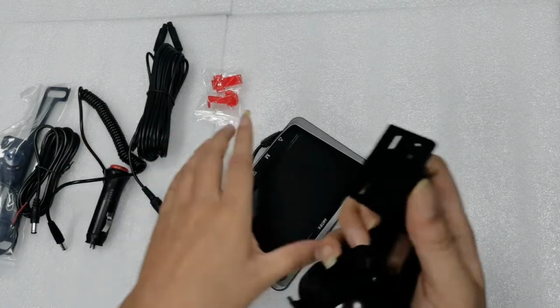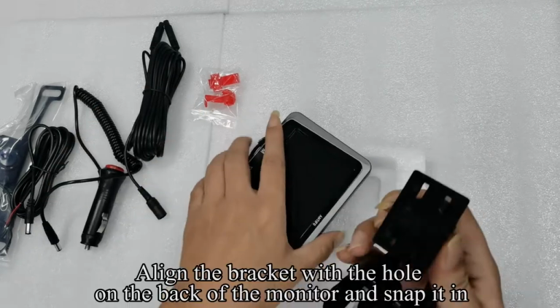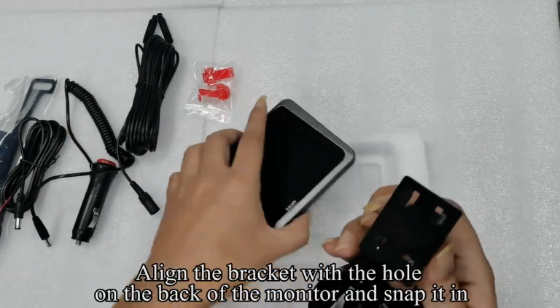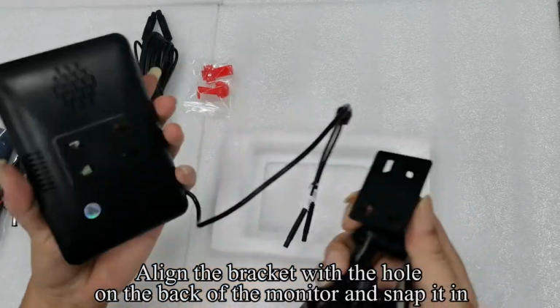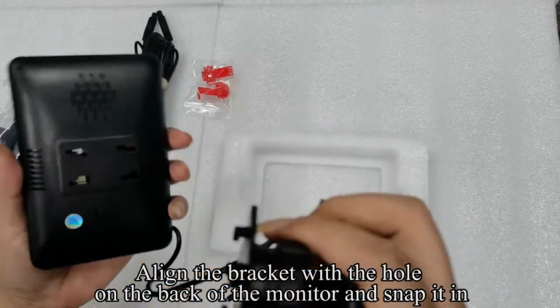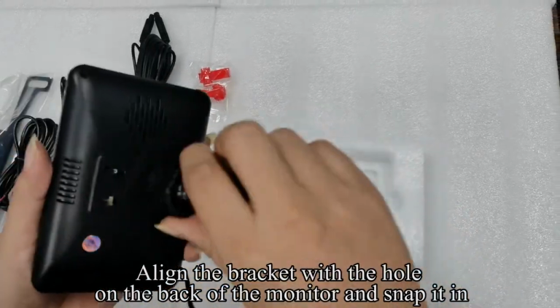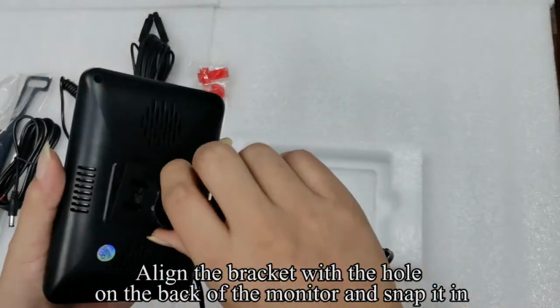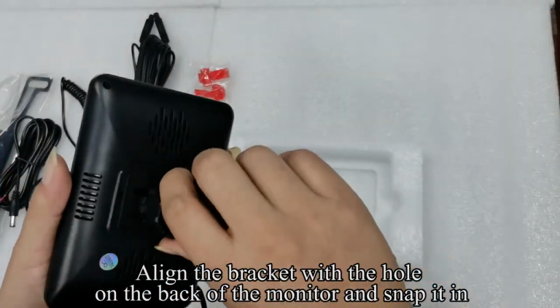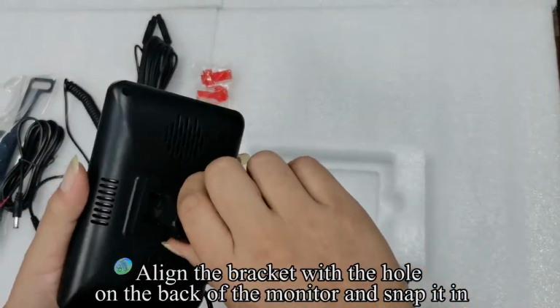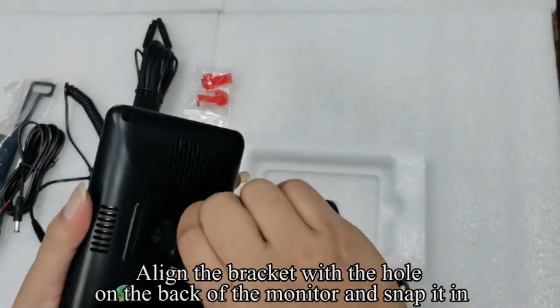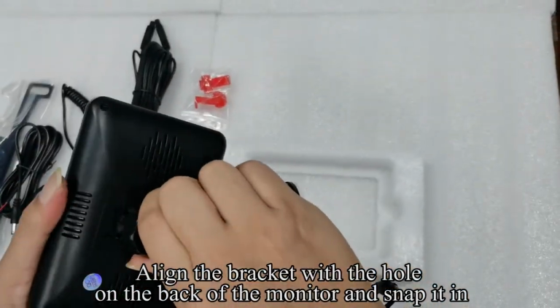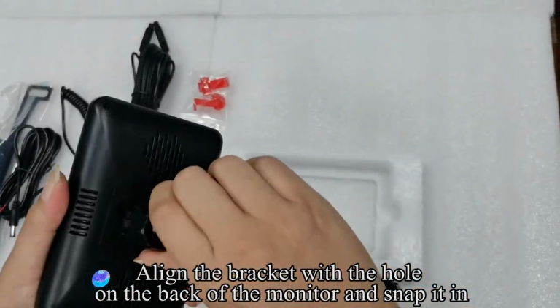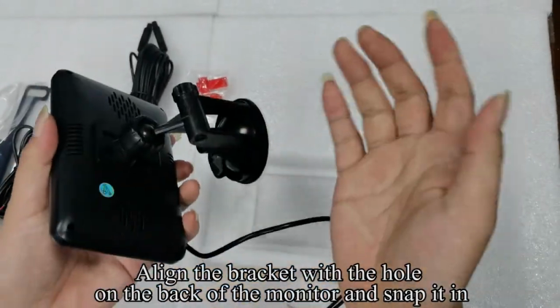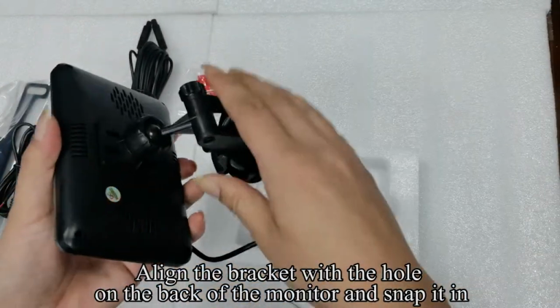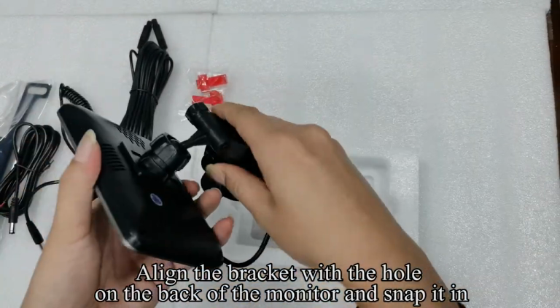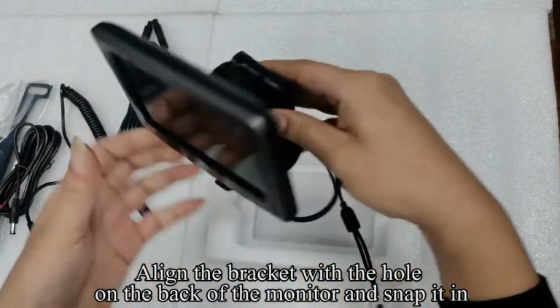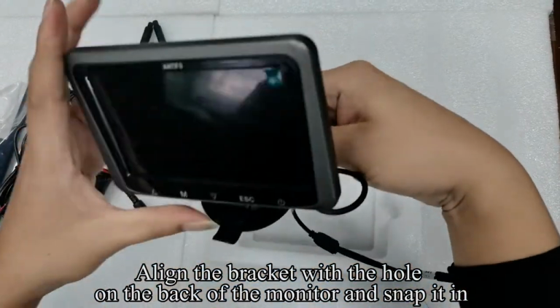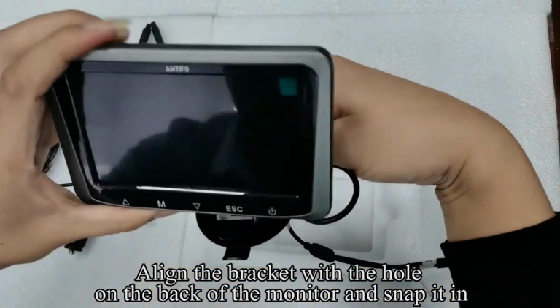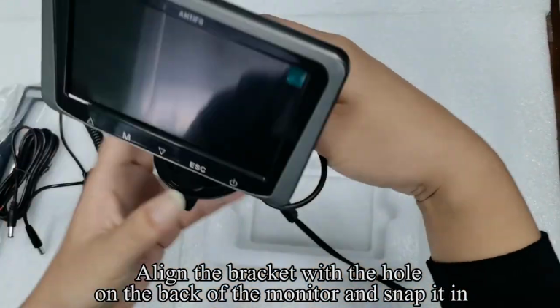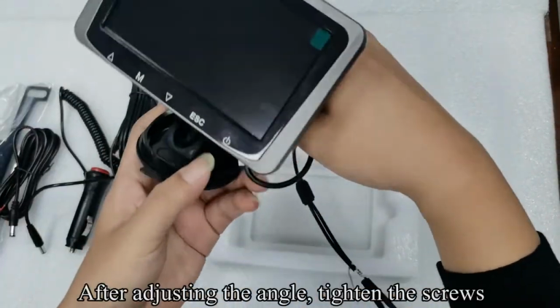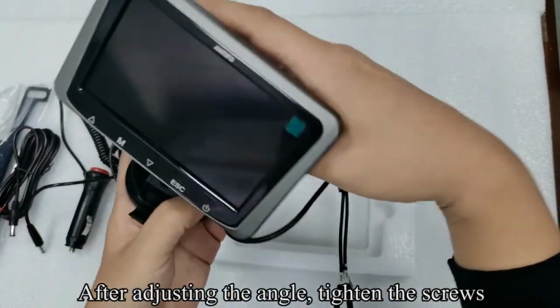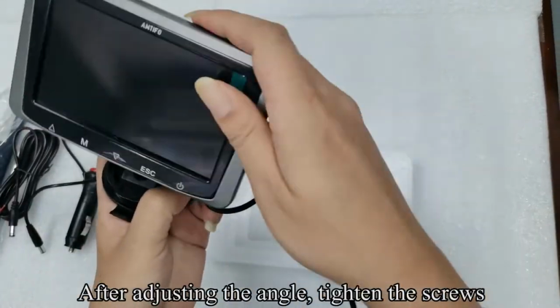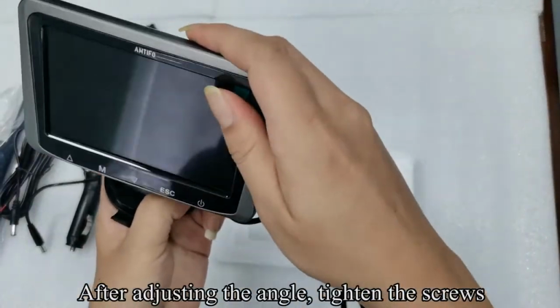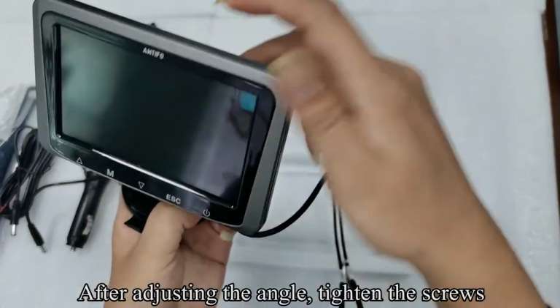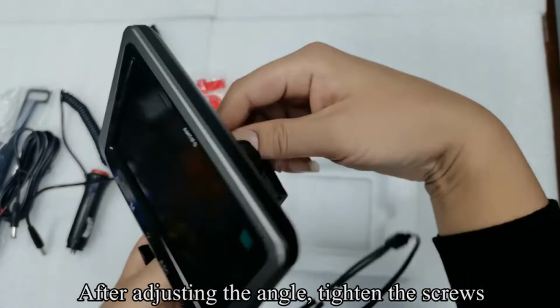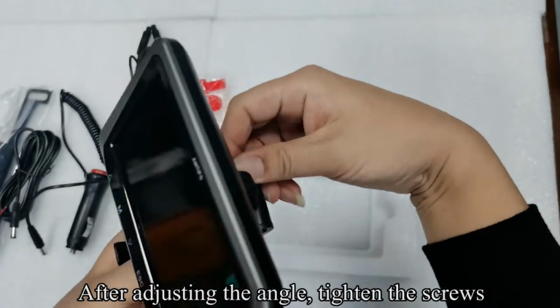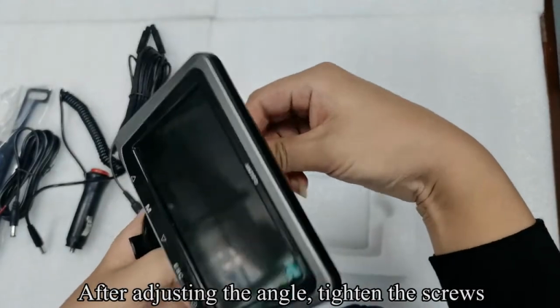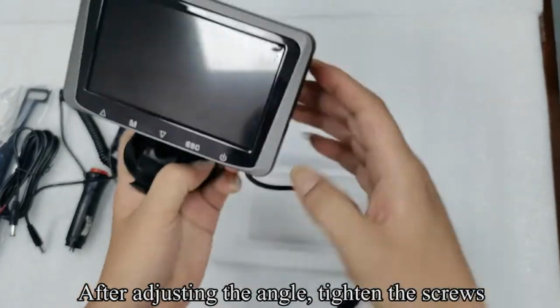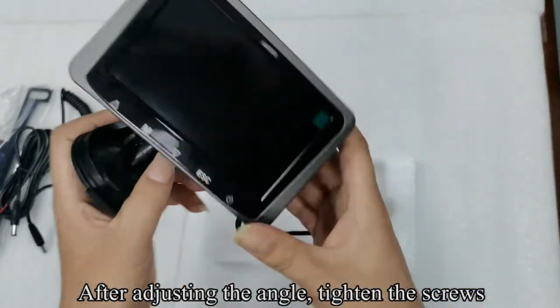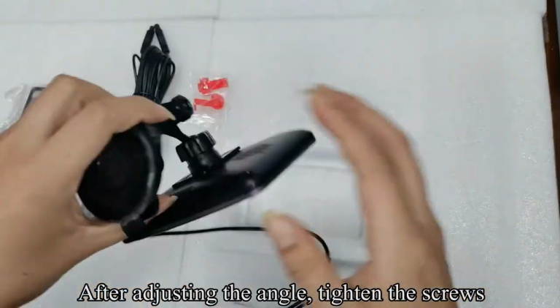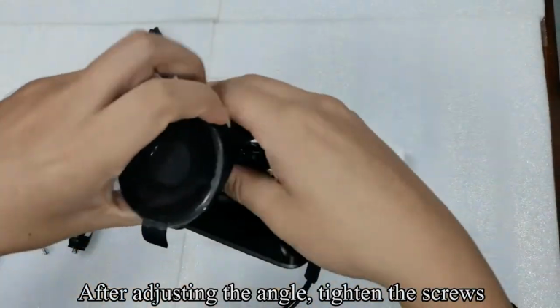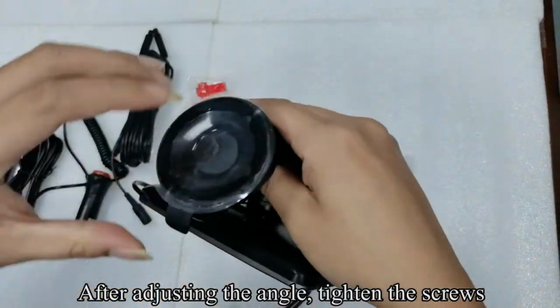Align the bracket with the hole on the back of the monitor and snap it in. After adjusting the angle, tighten the screws.